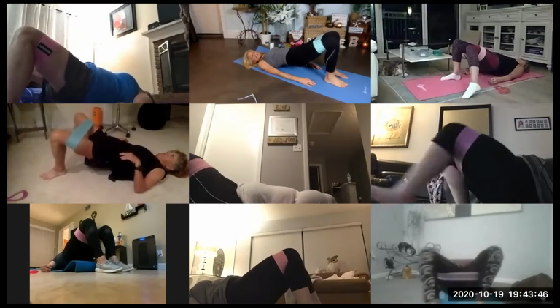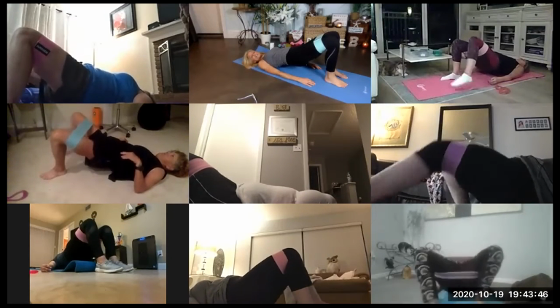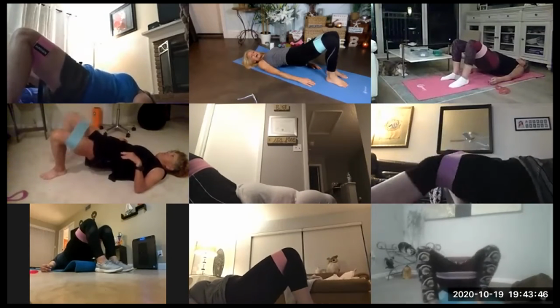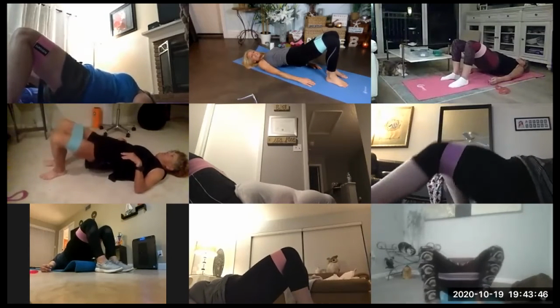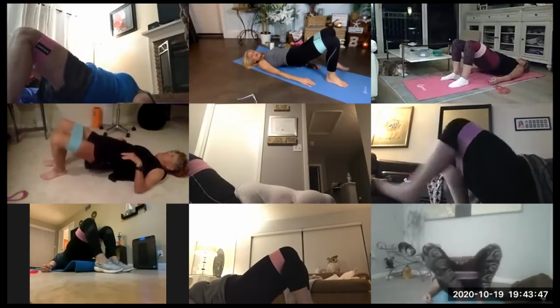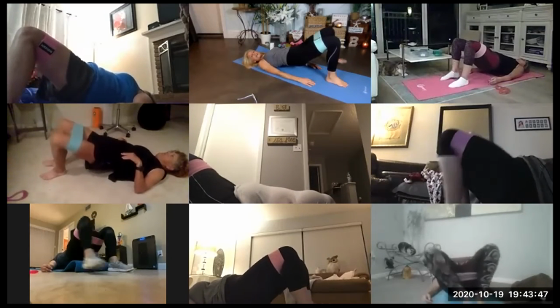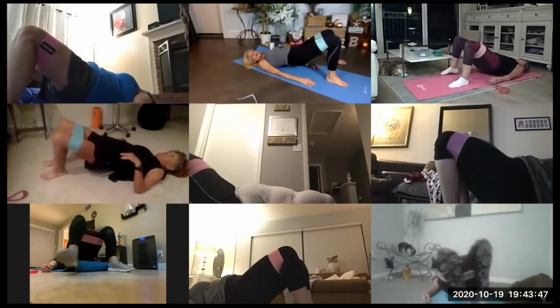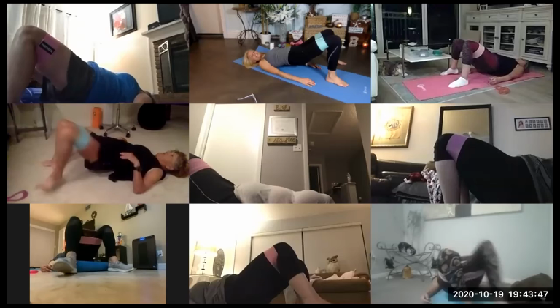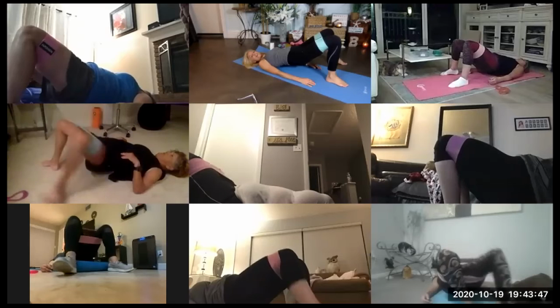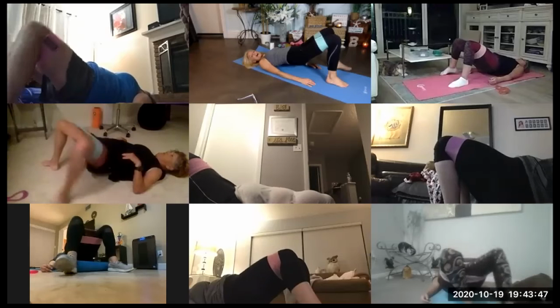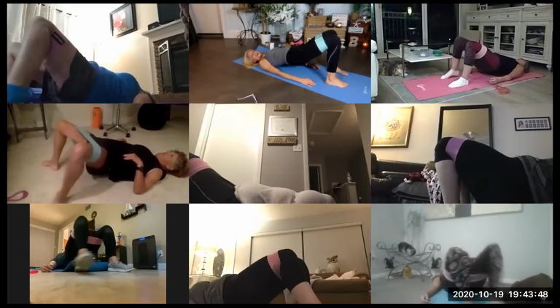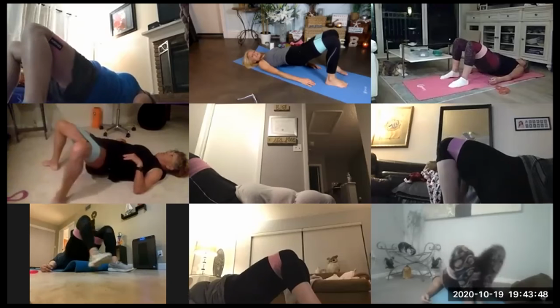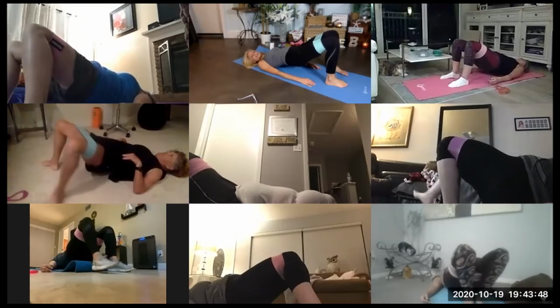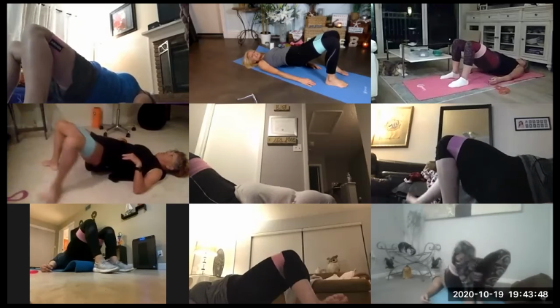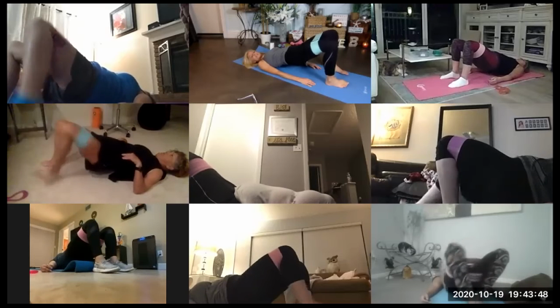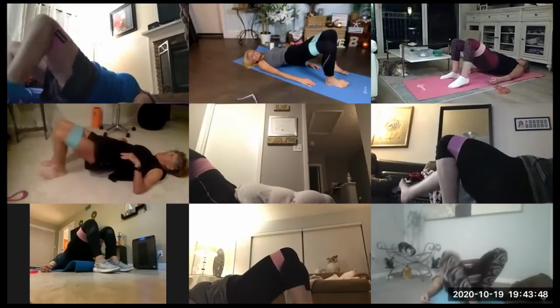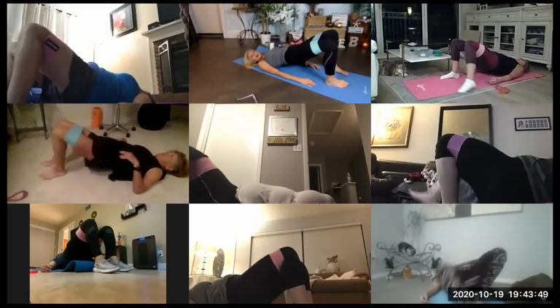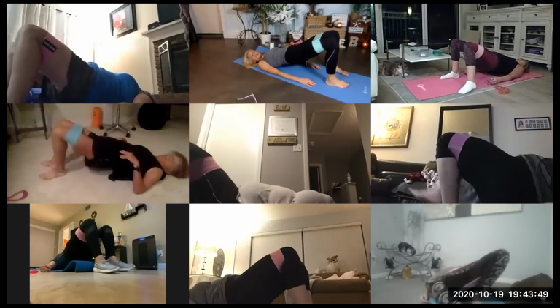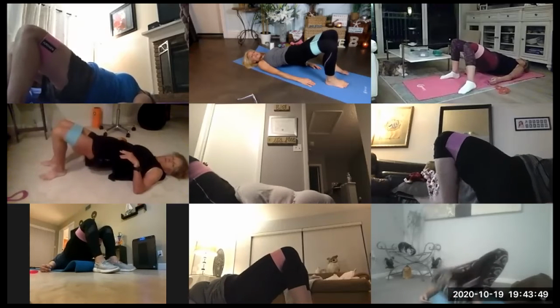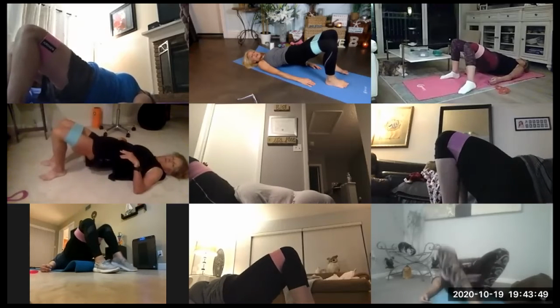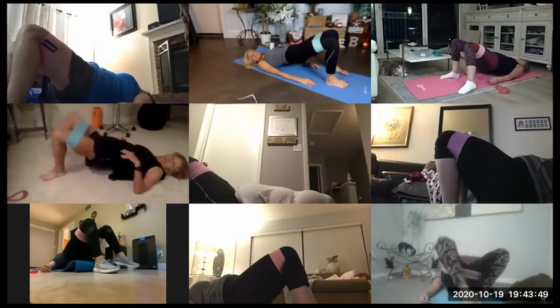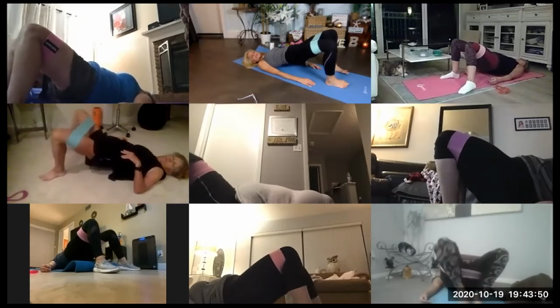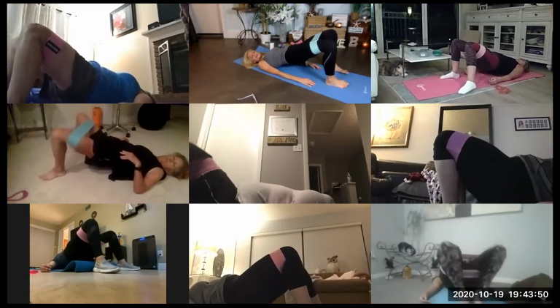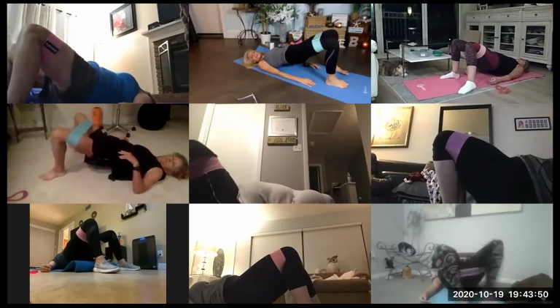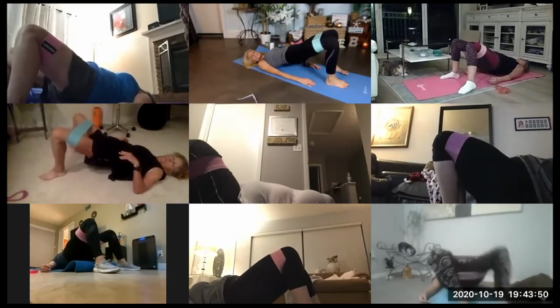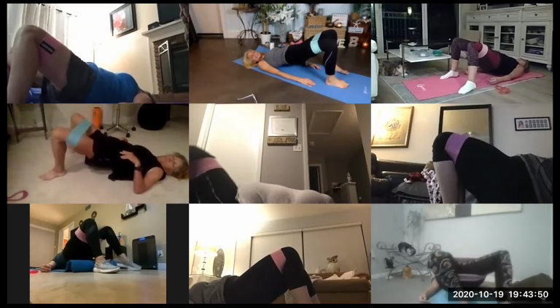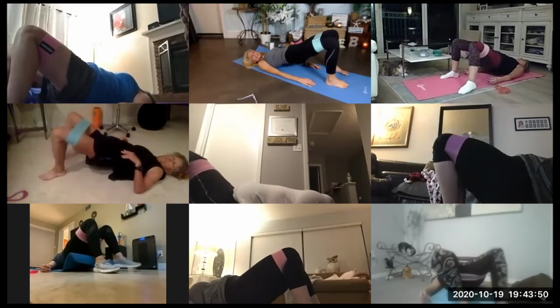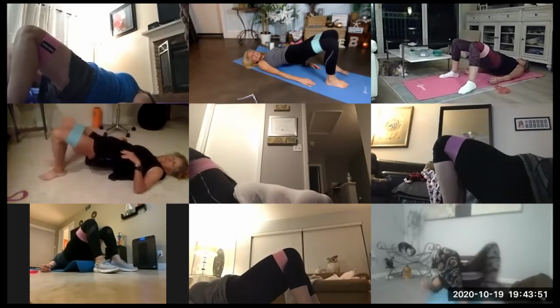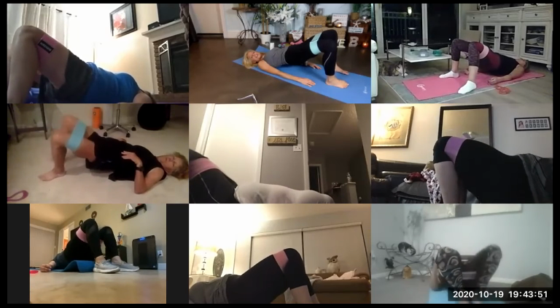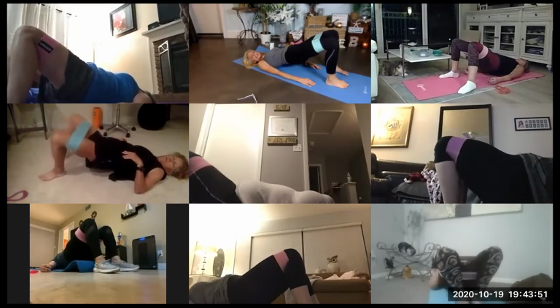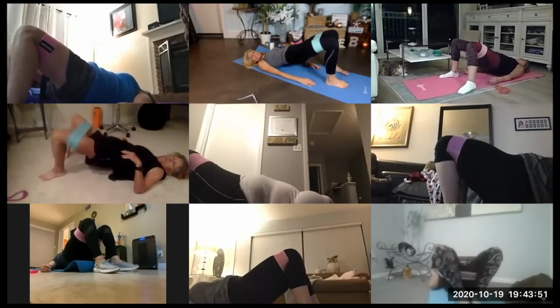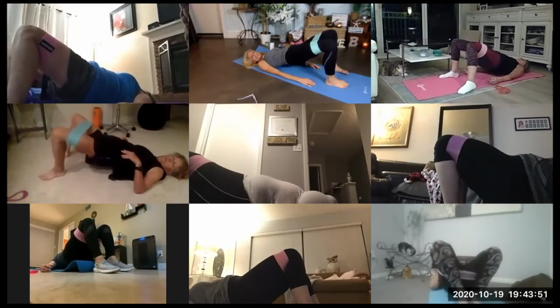Last one. Hold it out. Double time. Squeeze, squeeze, squeeze.